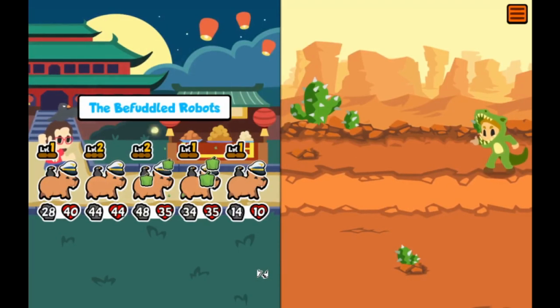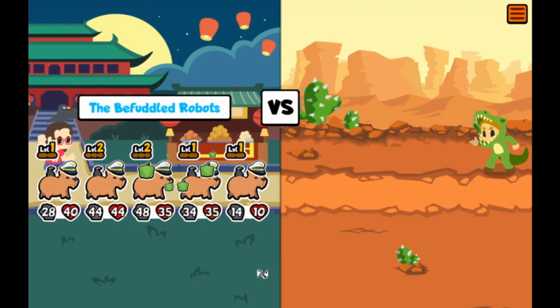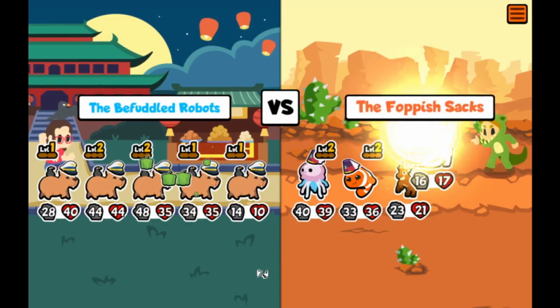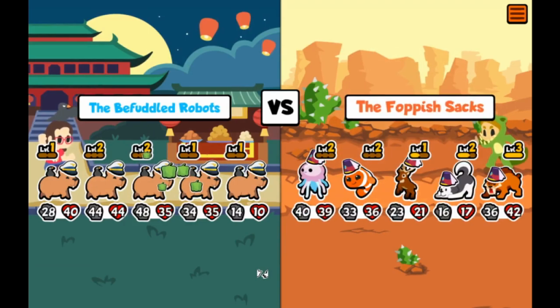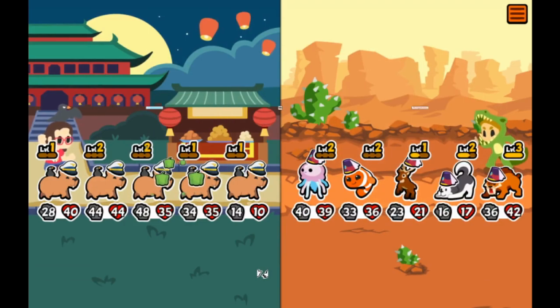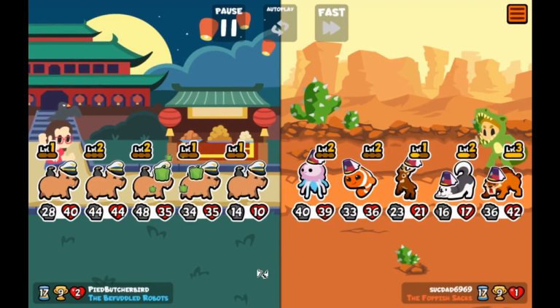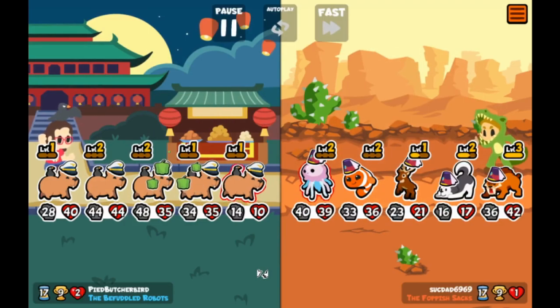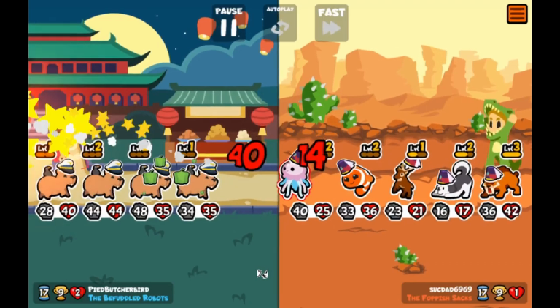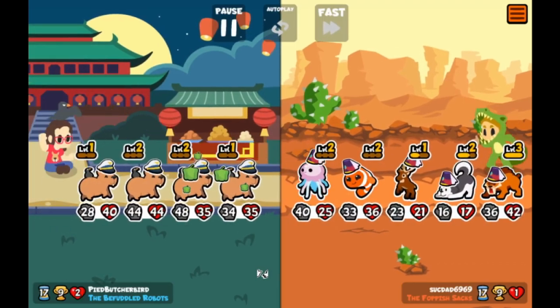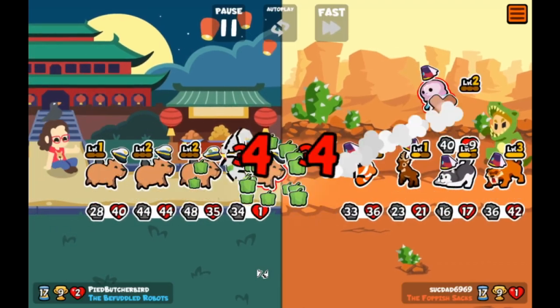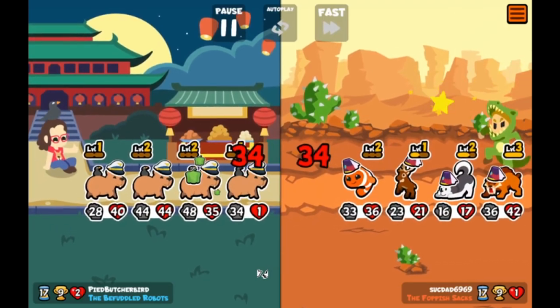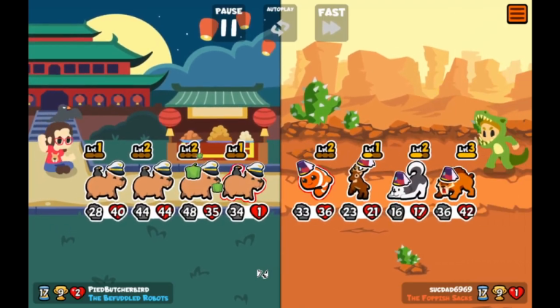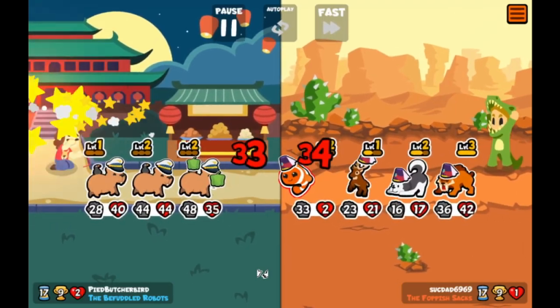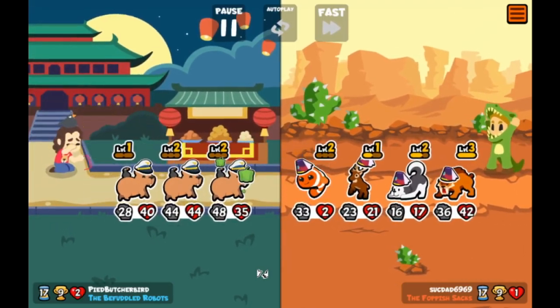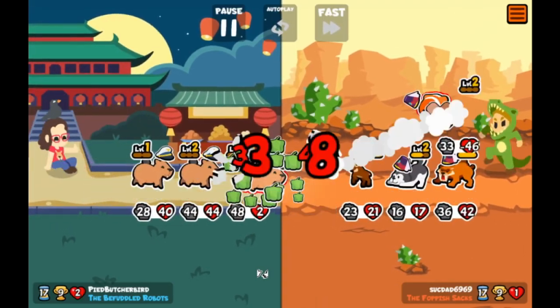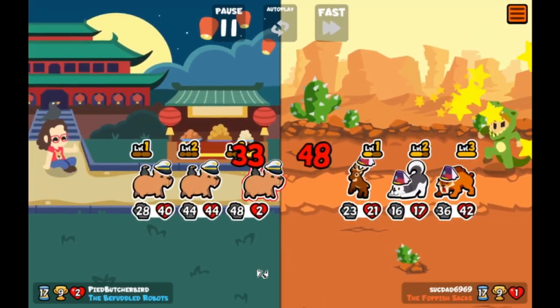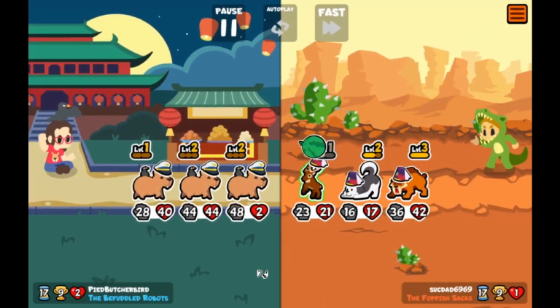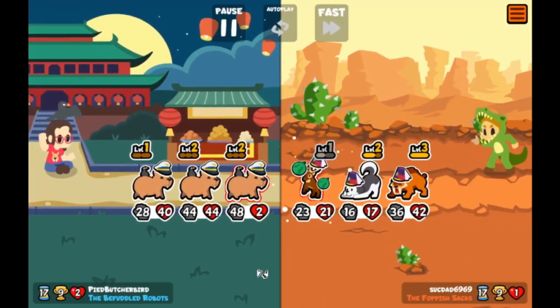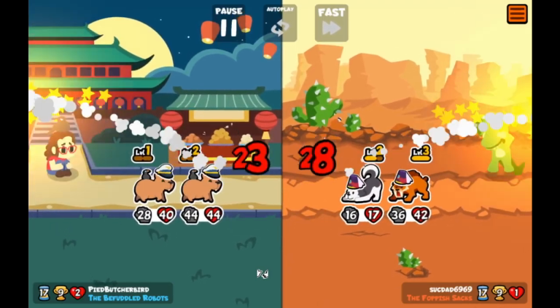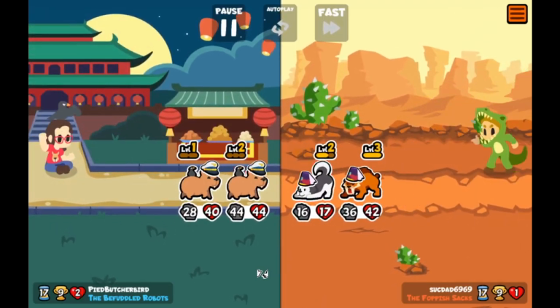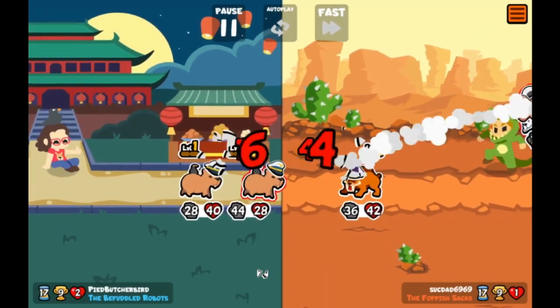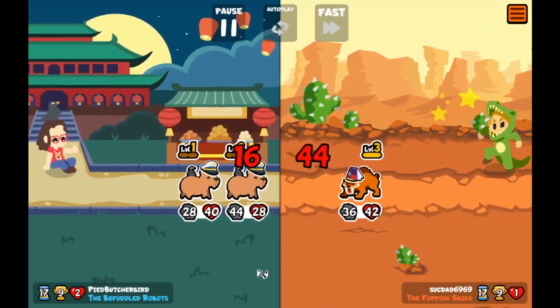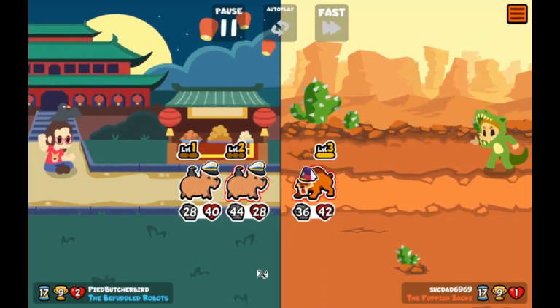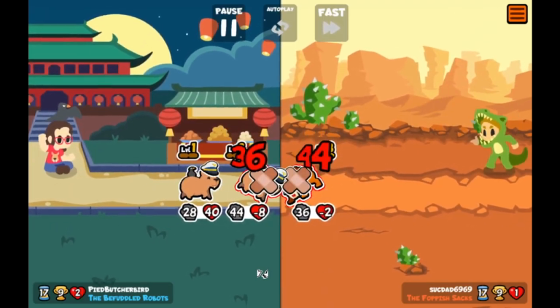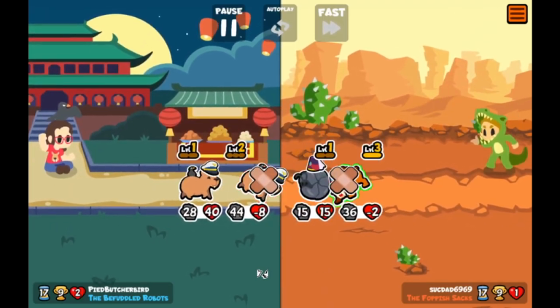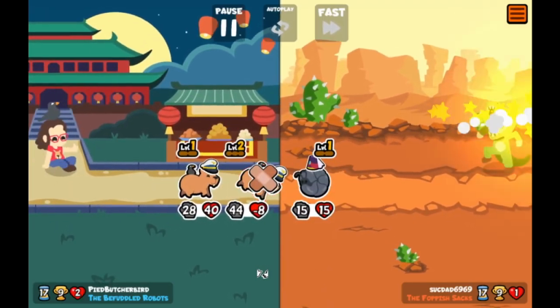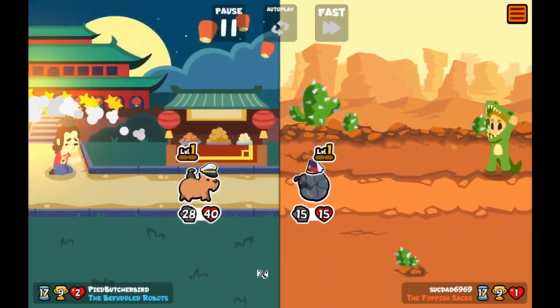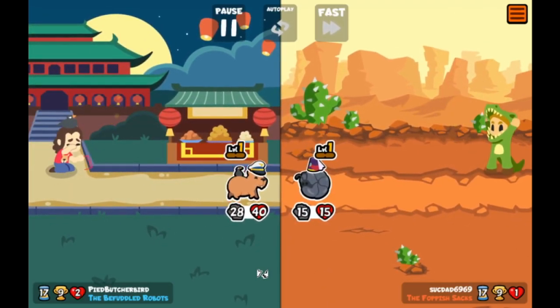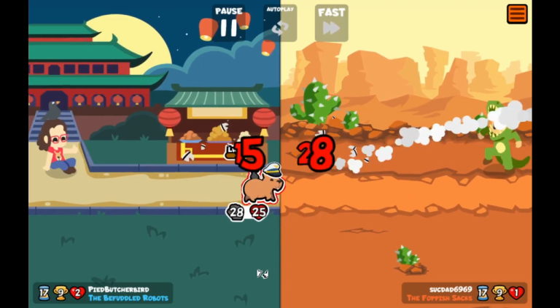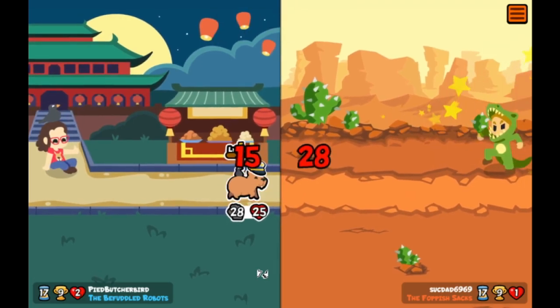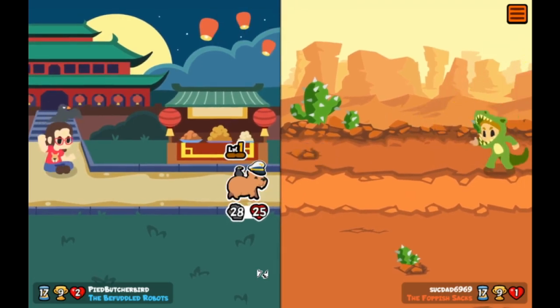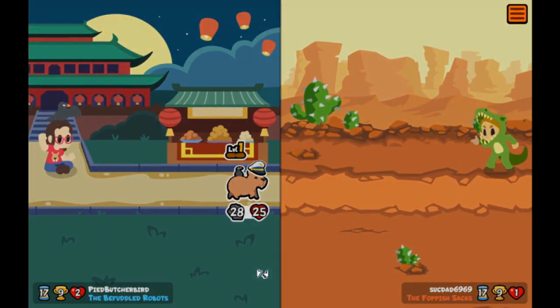Husky, on the other hand, has benefited greatly from the change to Kiwi. I think it's better than Shoebill for Five of a Kinds by a wide margin.